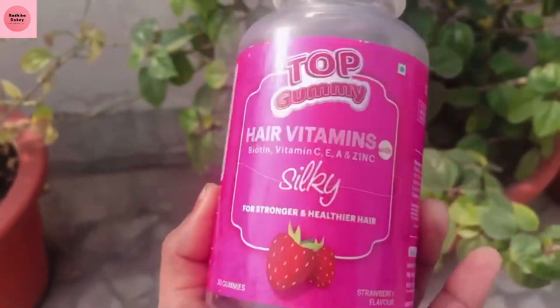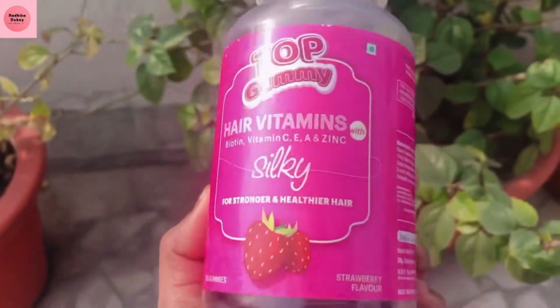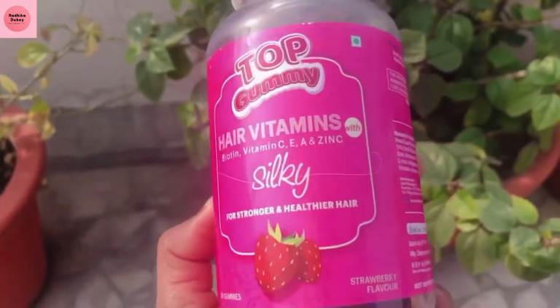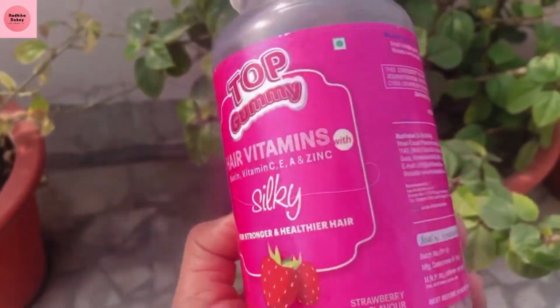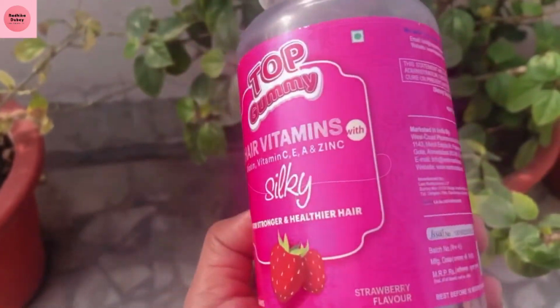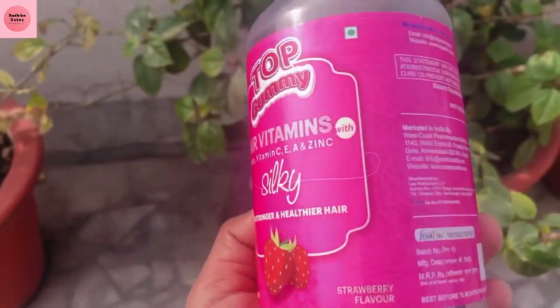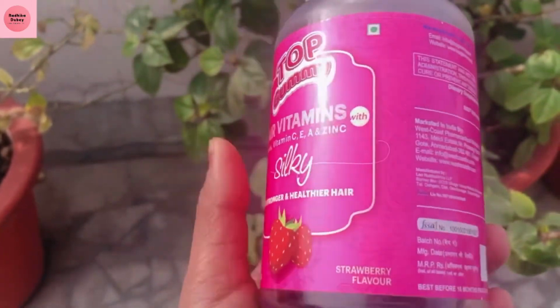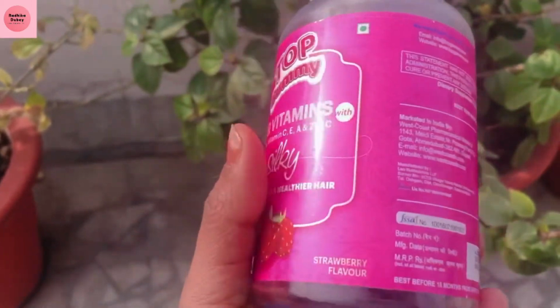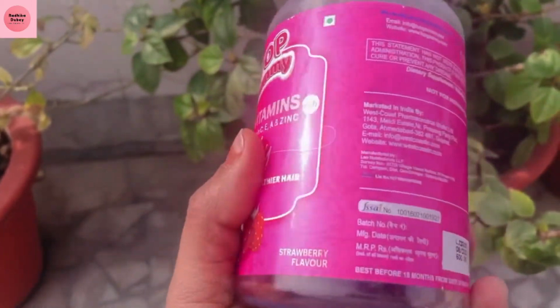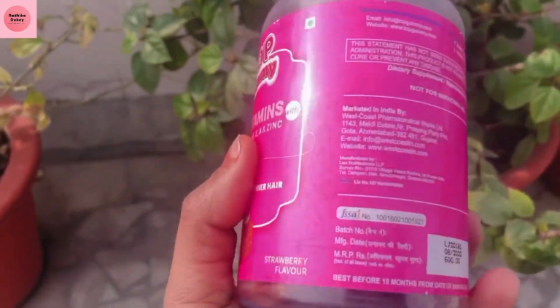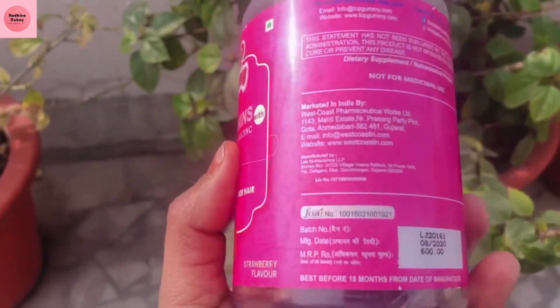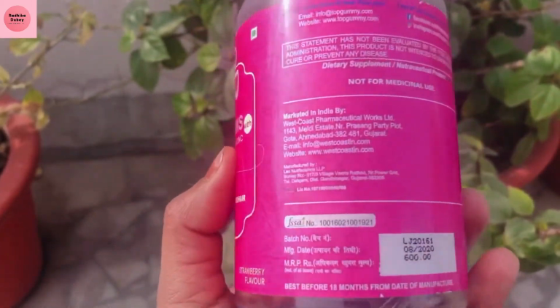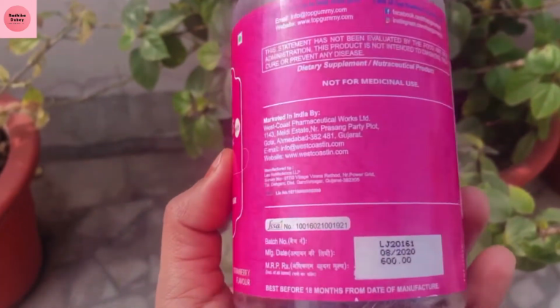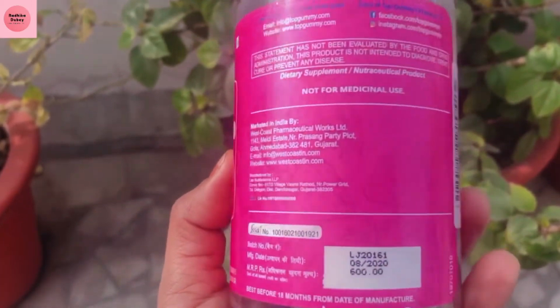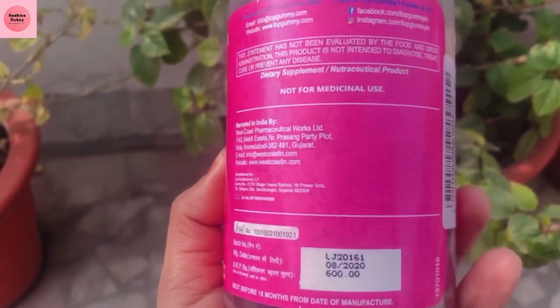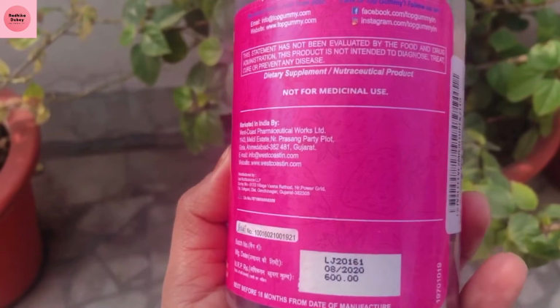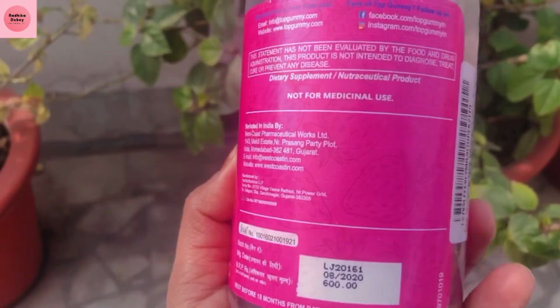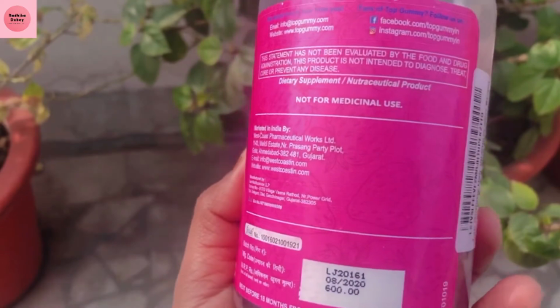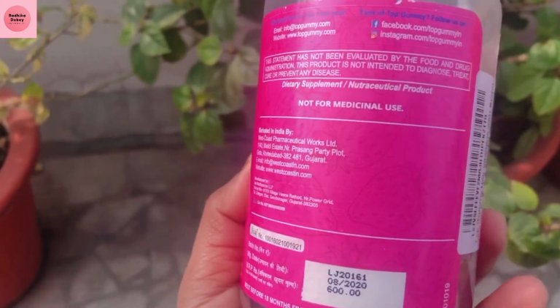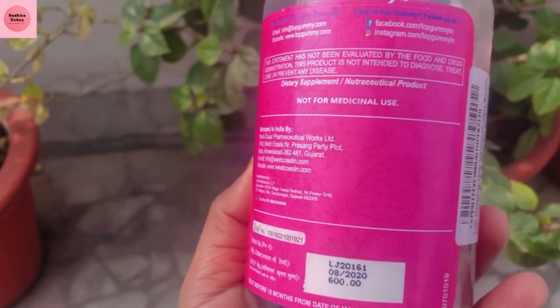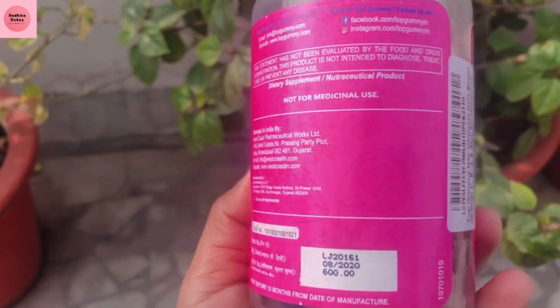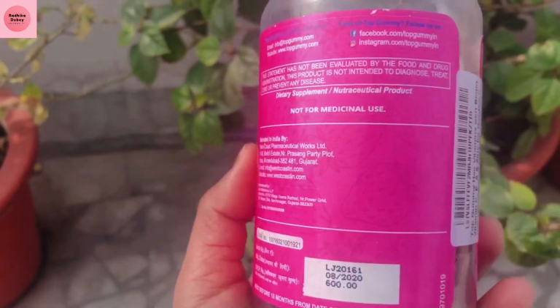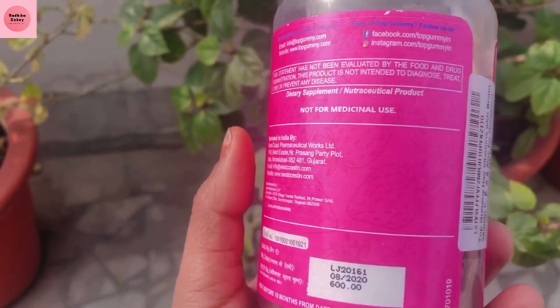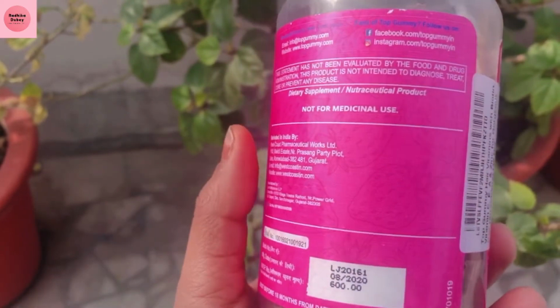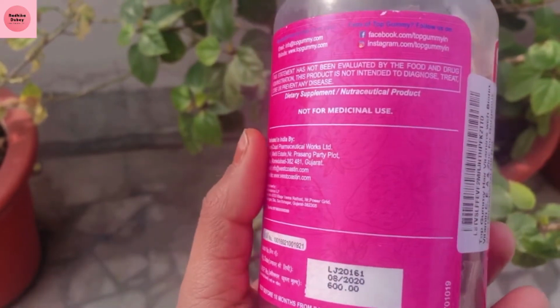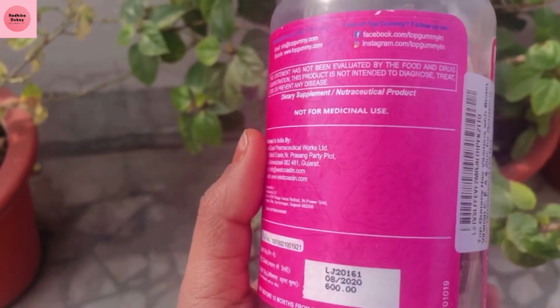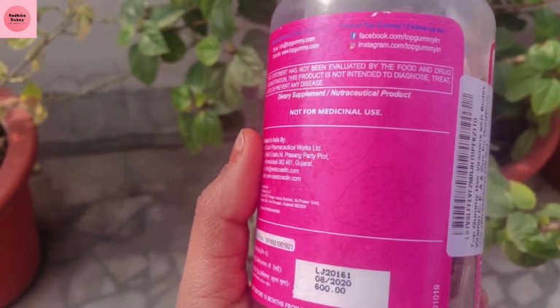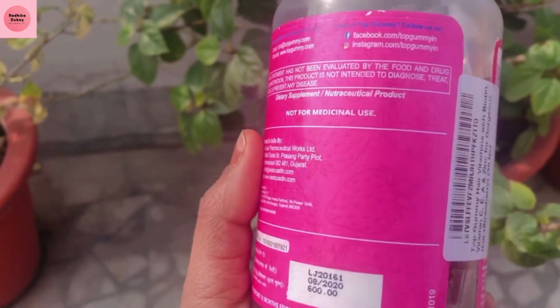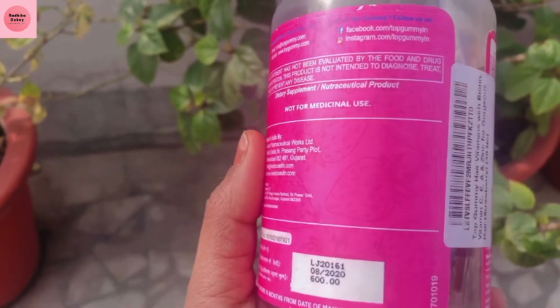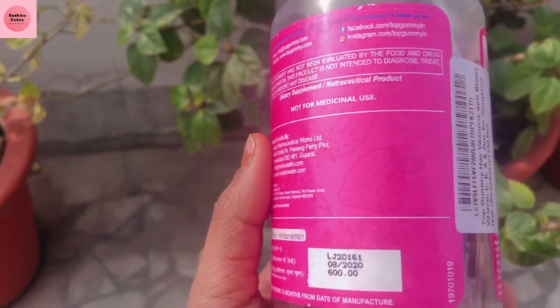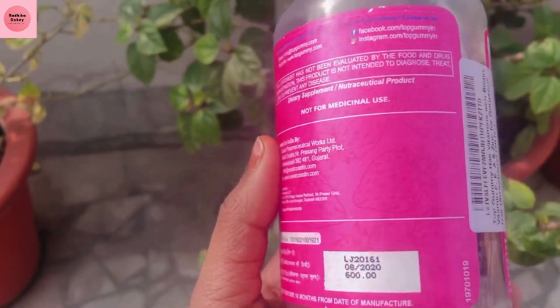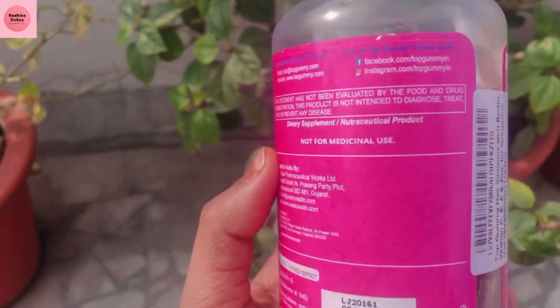There are Biotin, Vitamin C, Vitamin A, and Zinc. This is full gluten free.